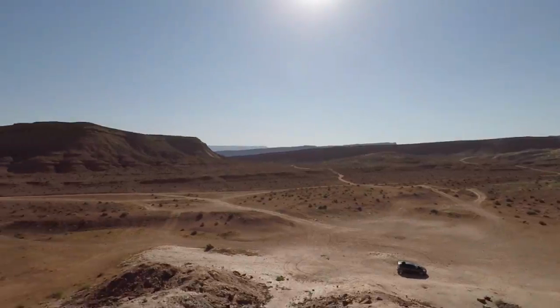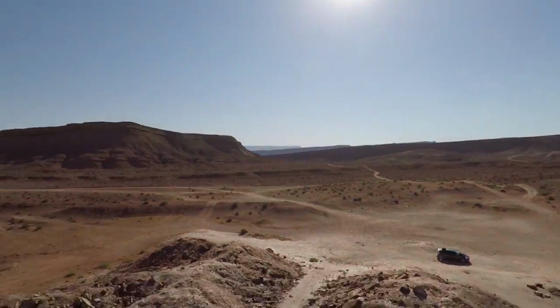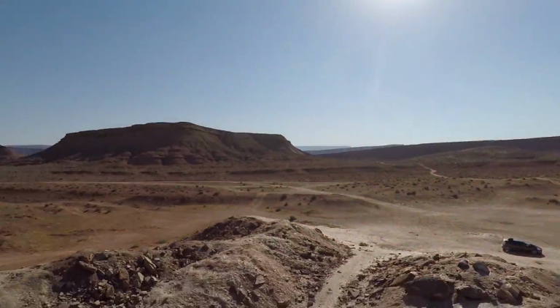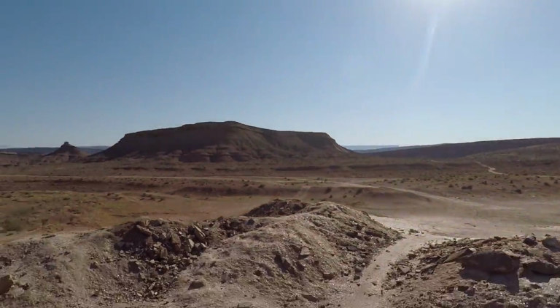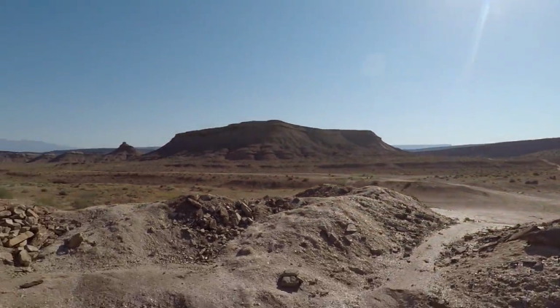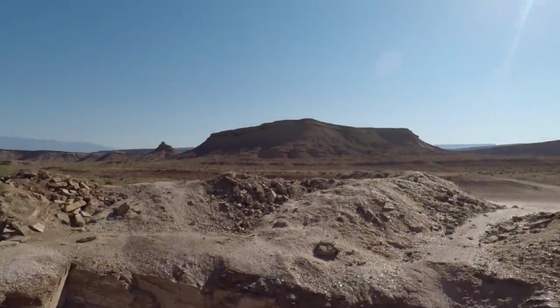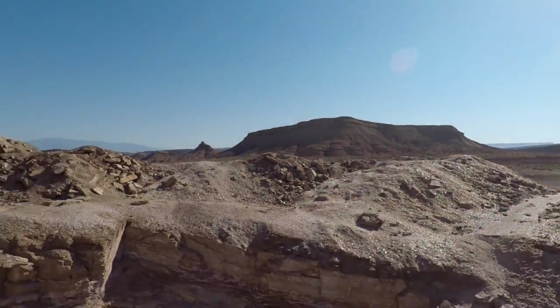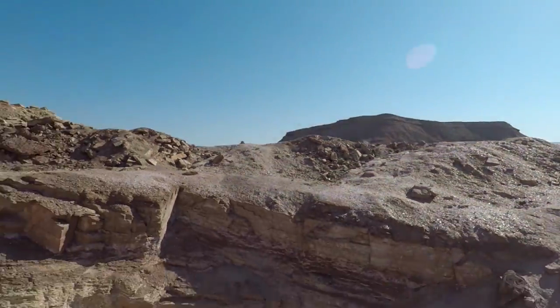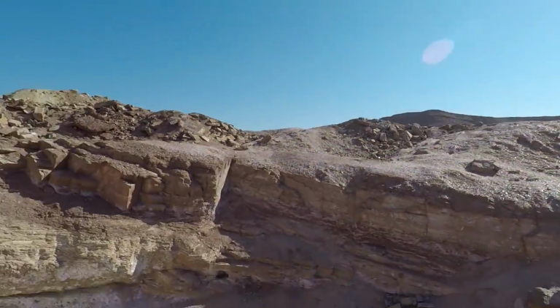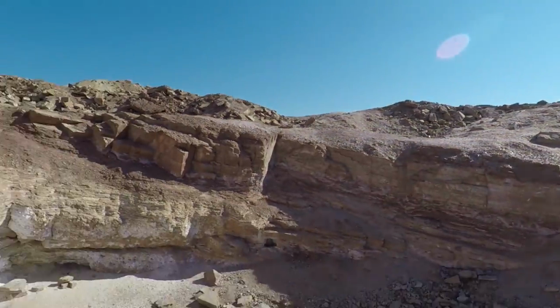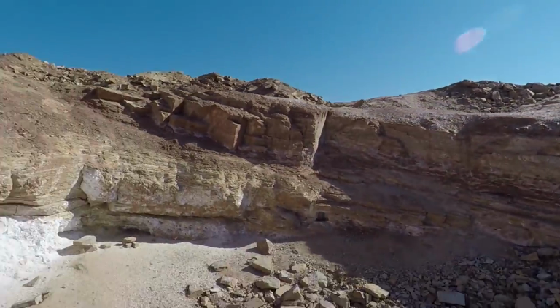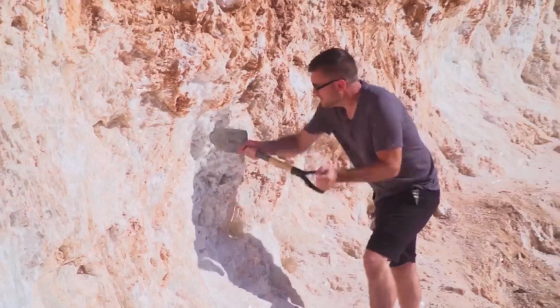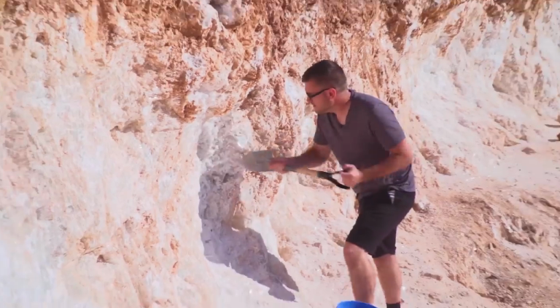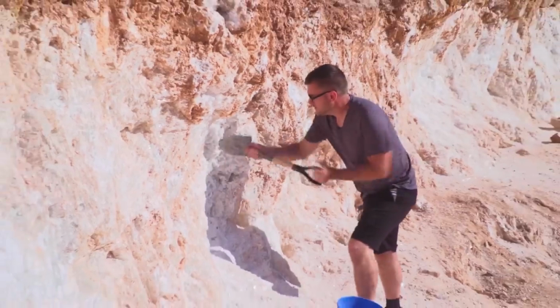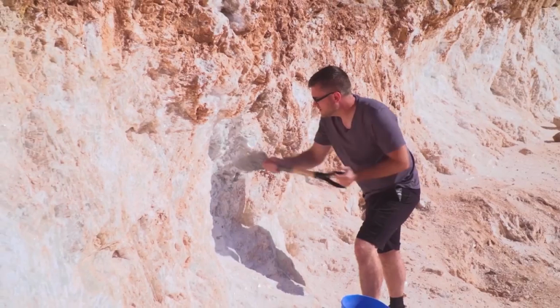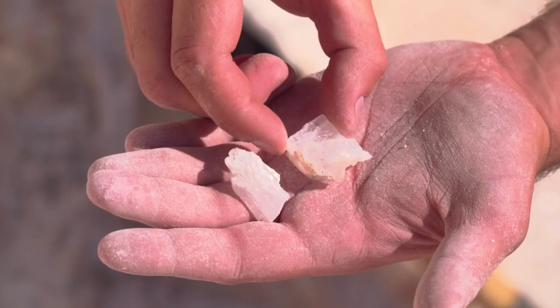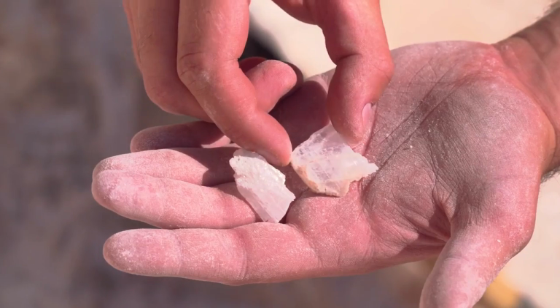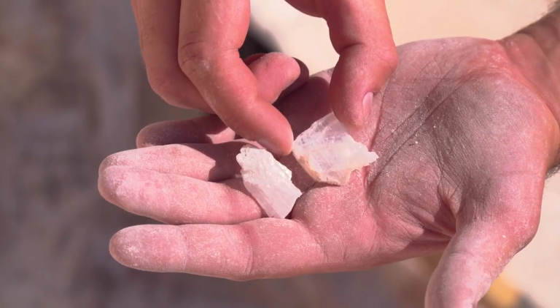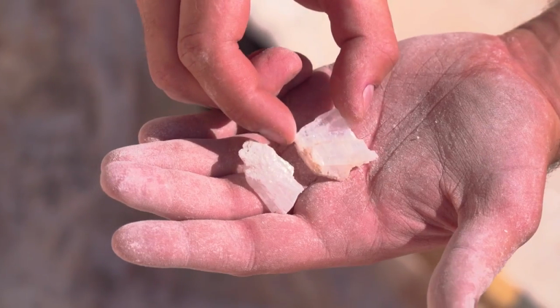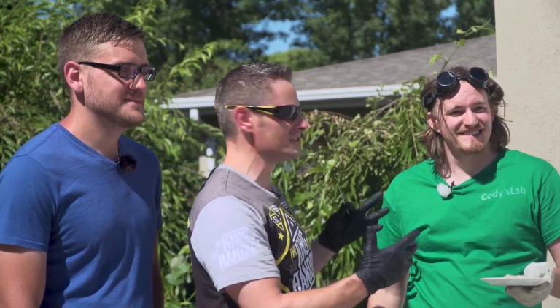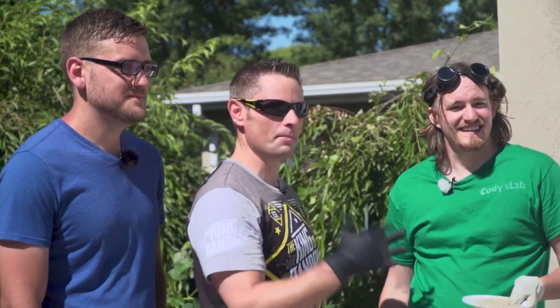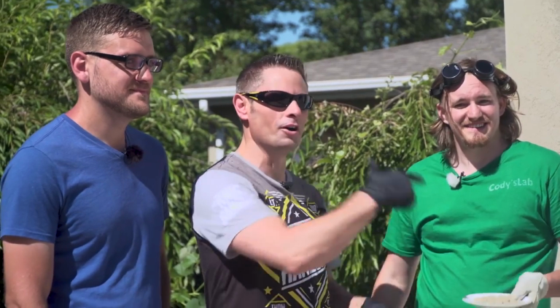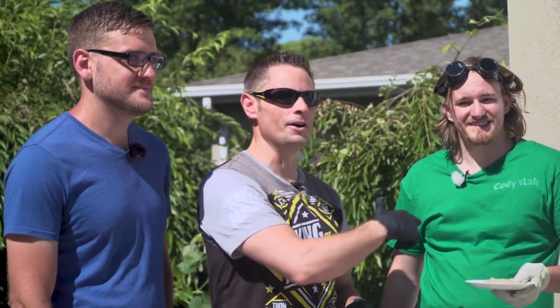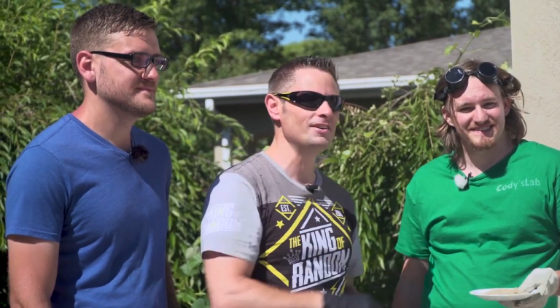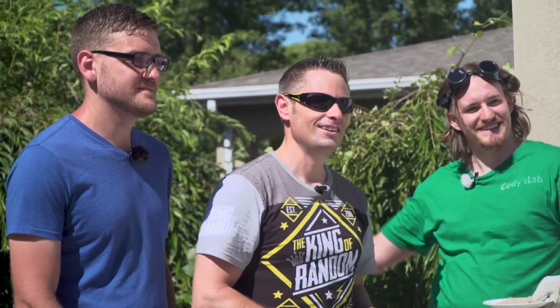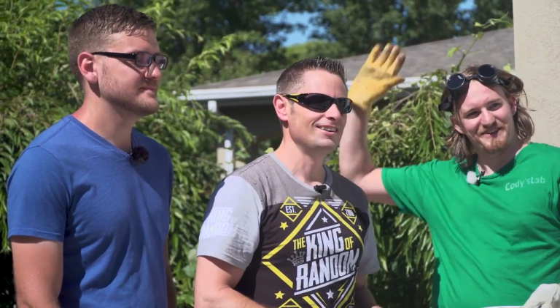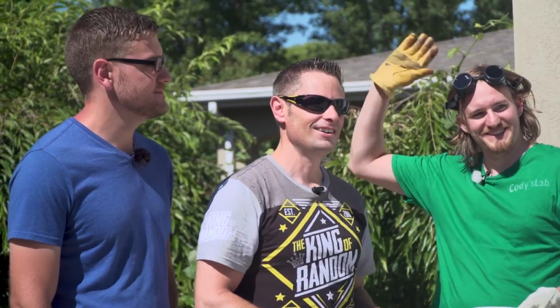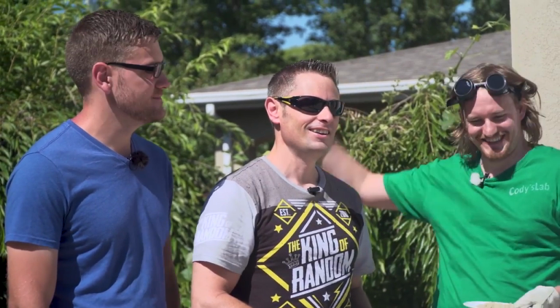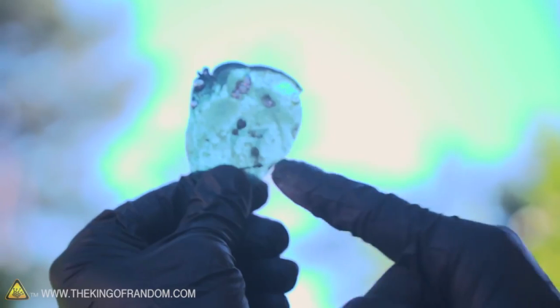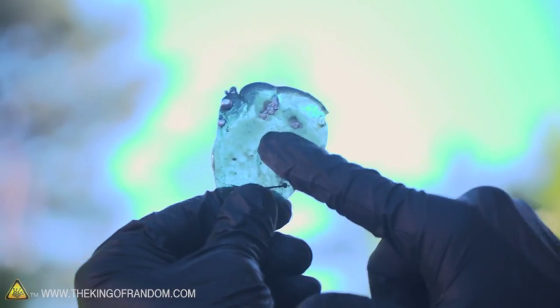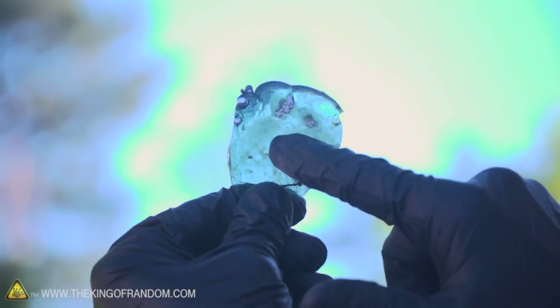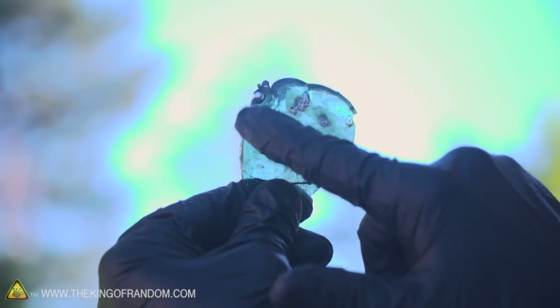Thanks to our earlier trip out west, we were able to source some new ingredients, as well as enlist the help of Grant and Cody to produce some of the coolest glass I've made yet.